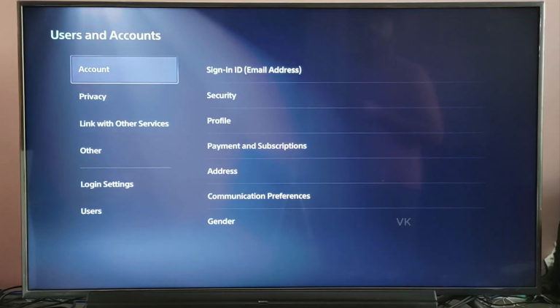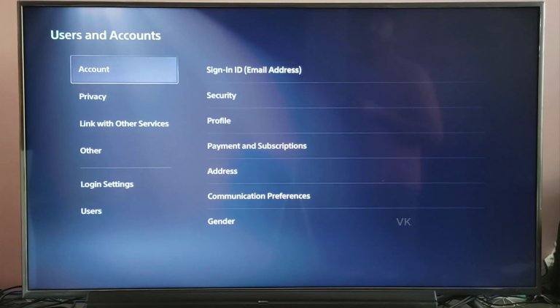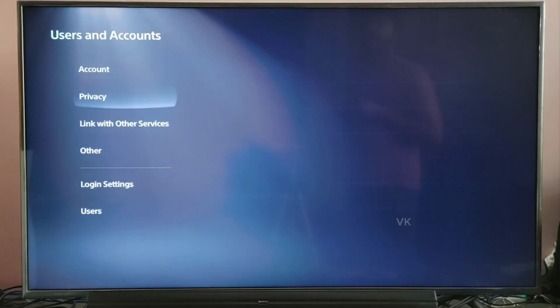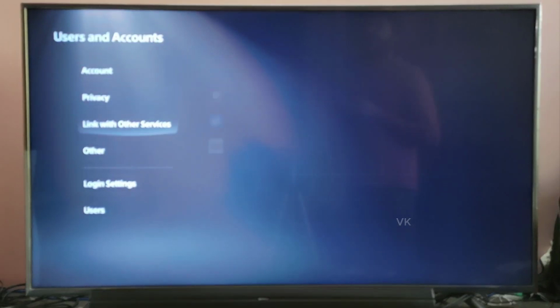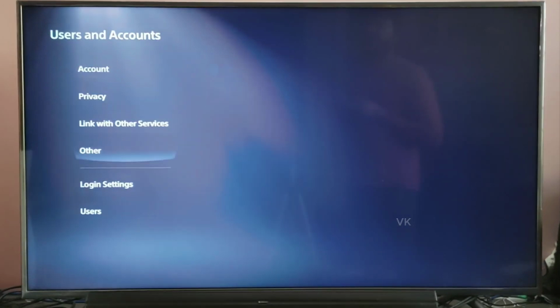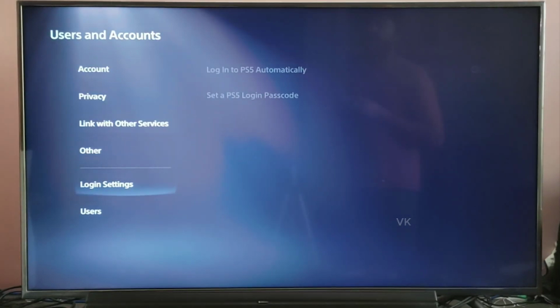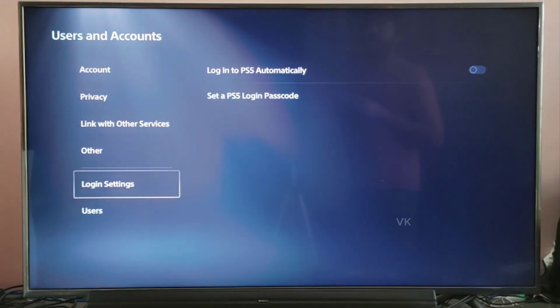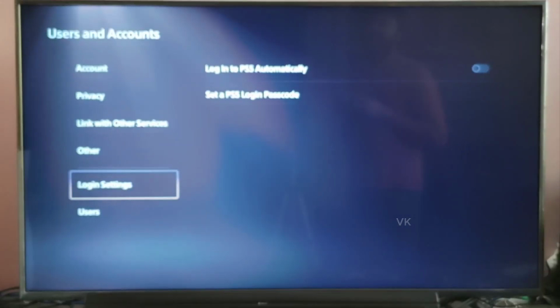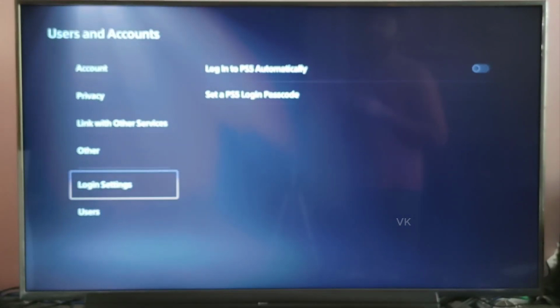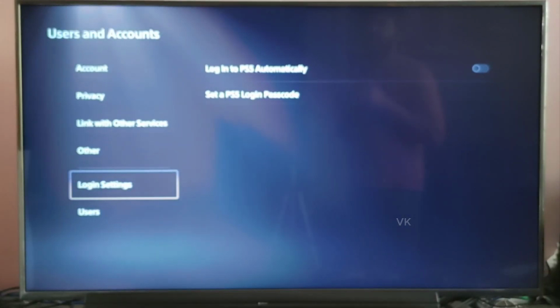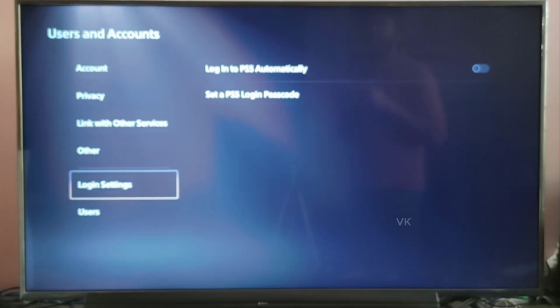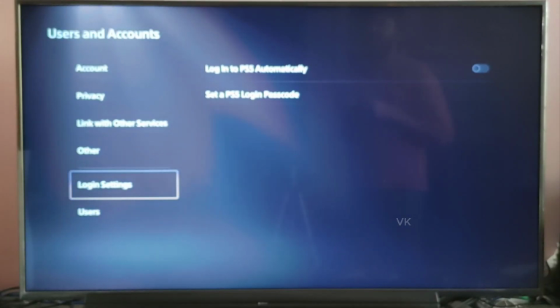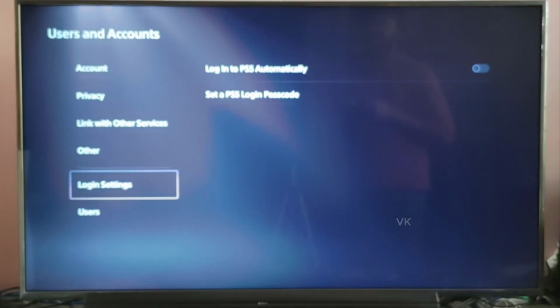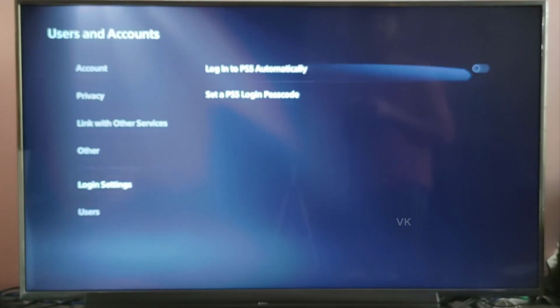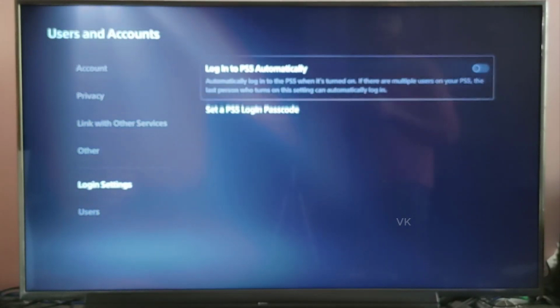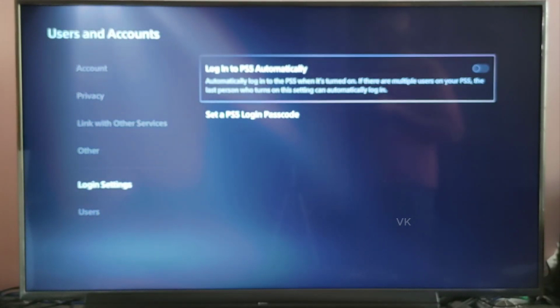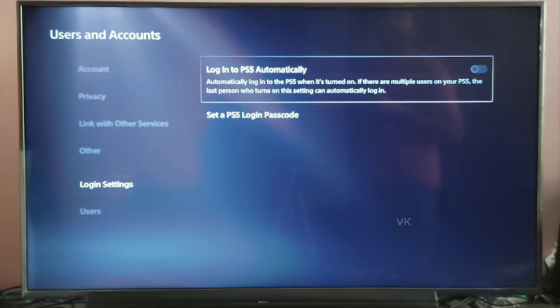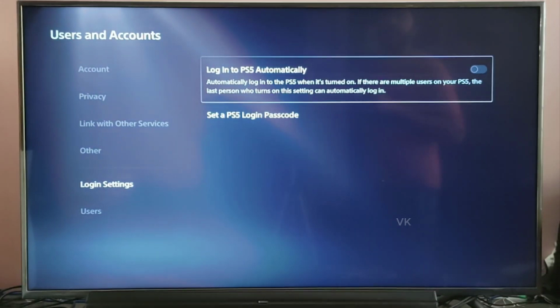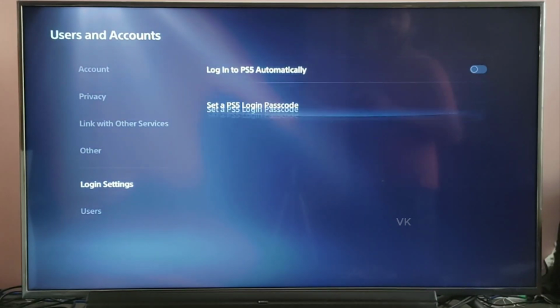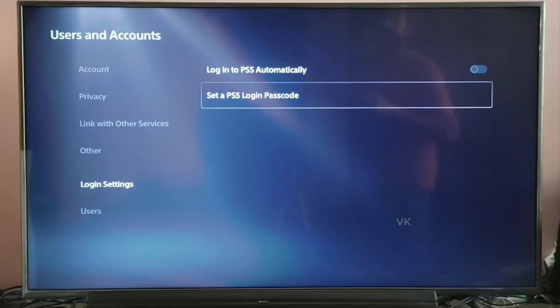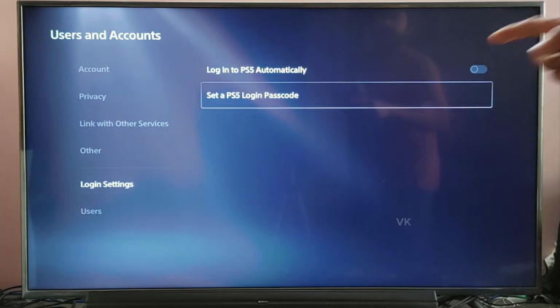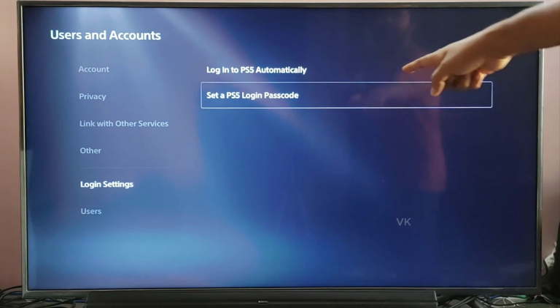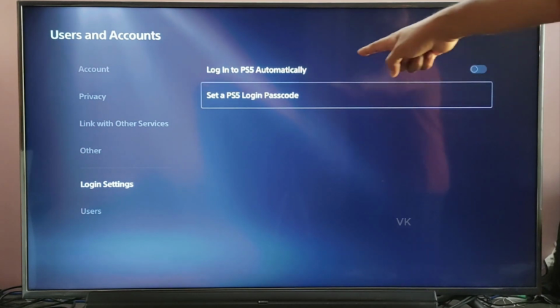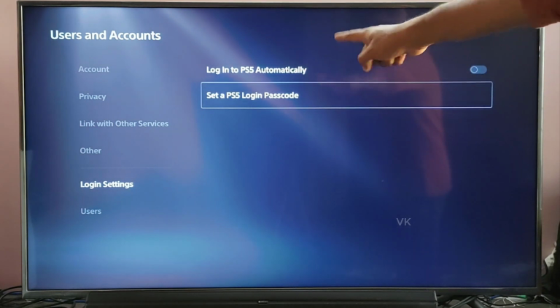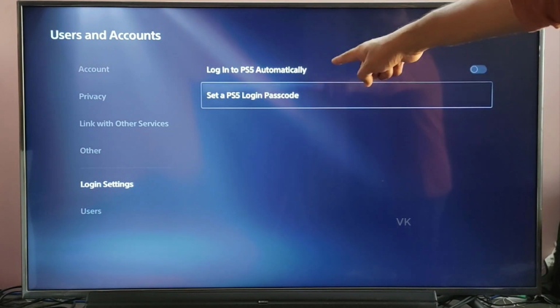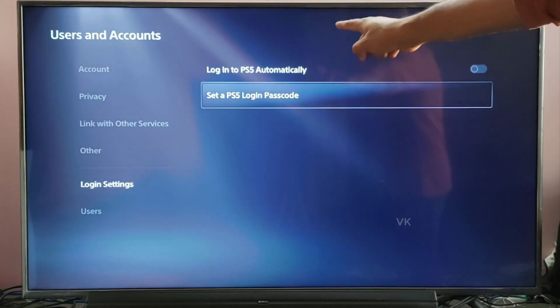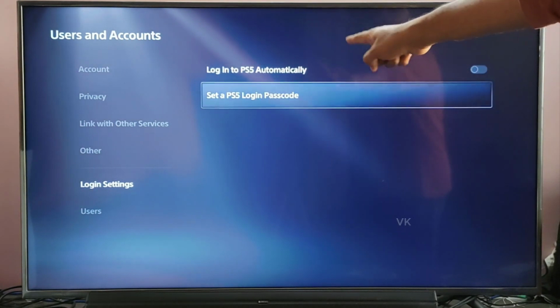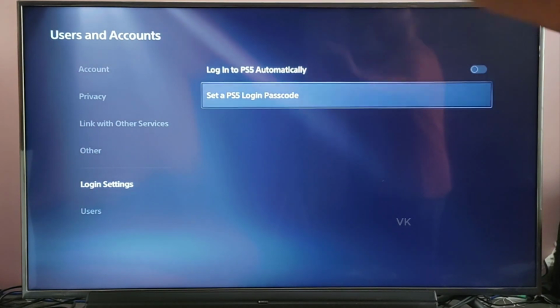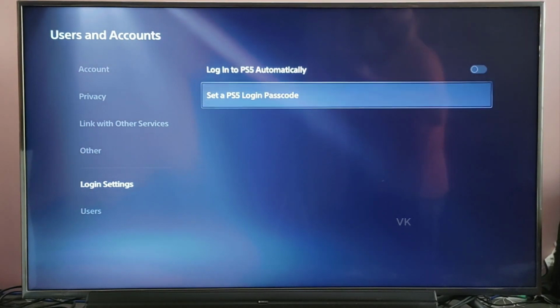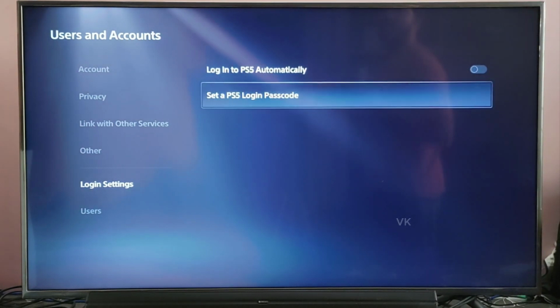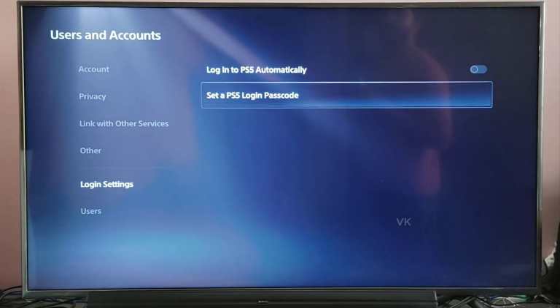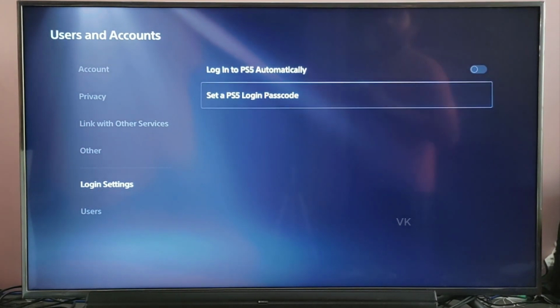Here, just scroll down and you can see the login settings. Here you will find the option to set your PSP login passcode.